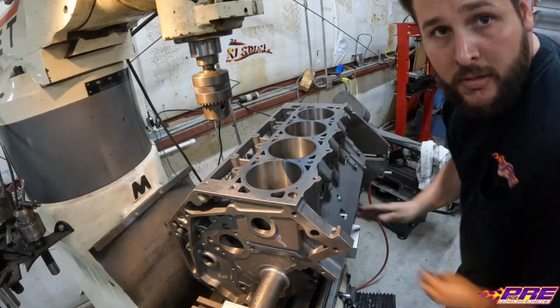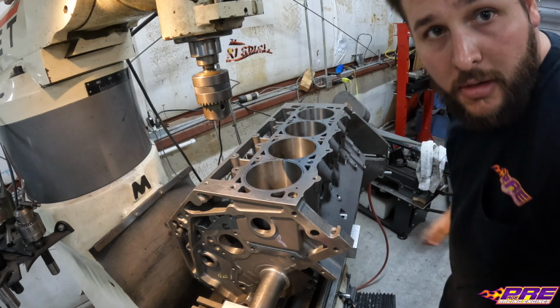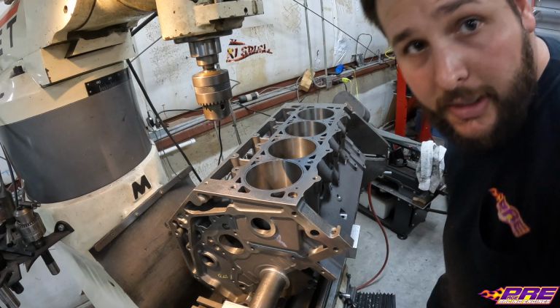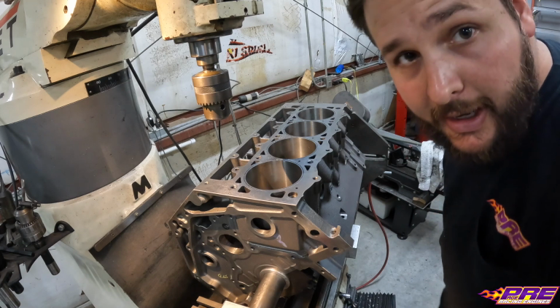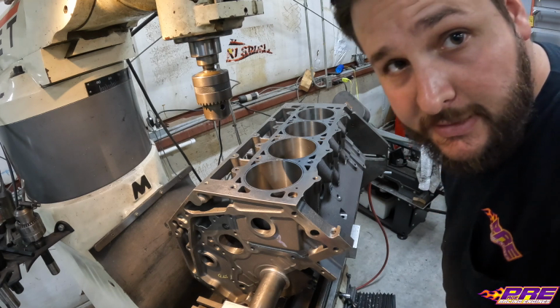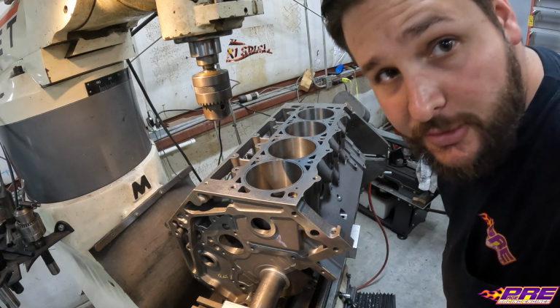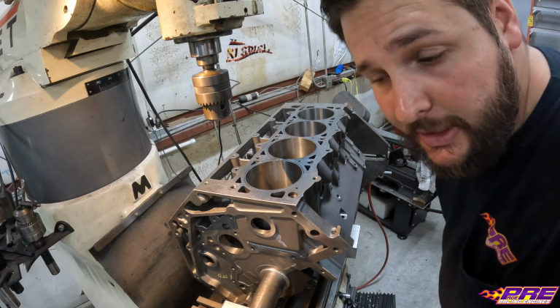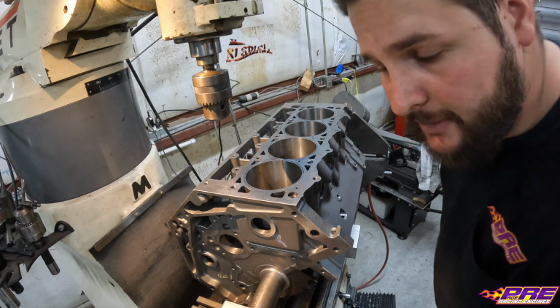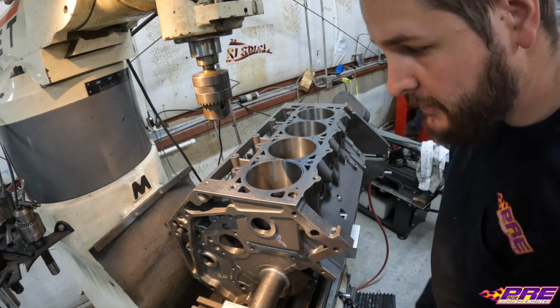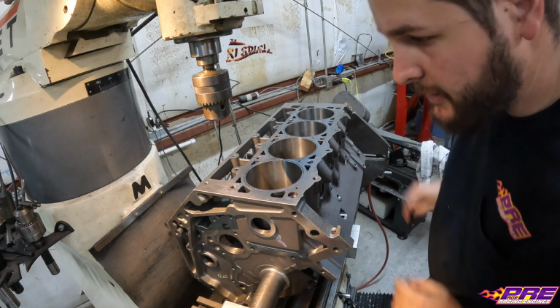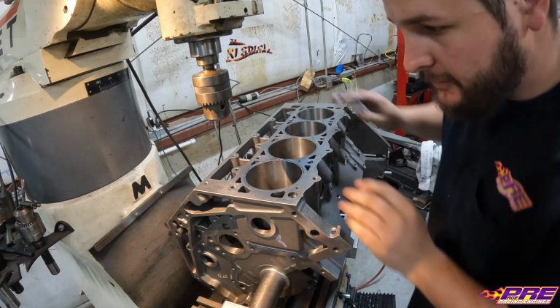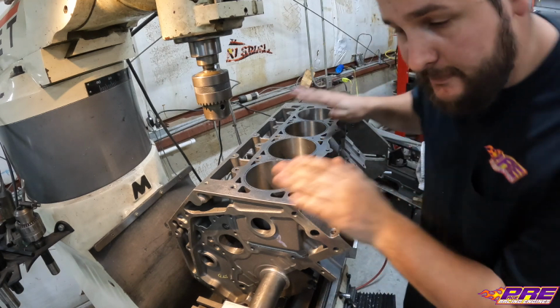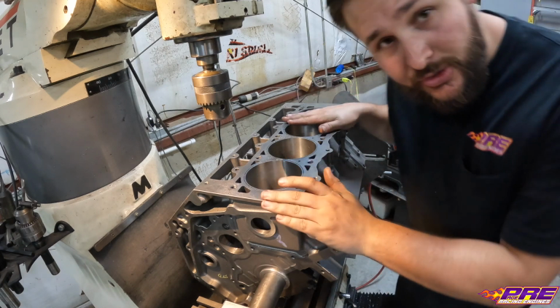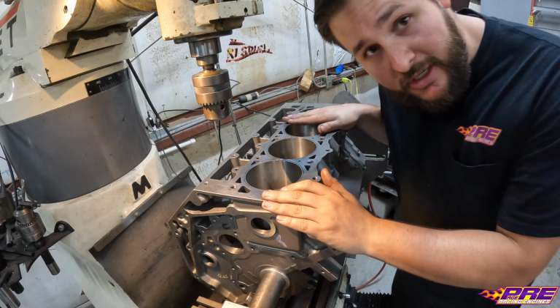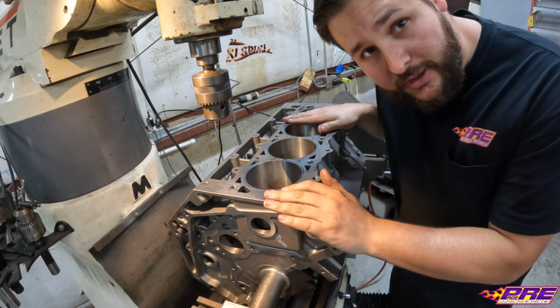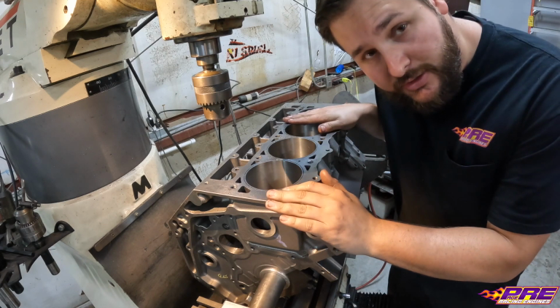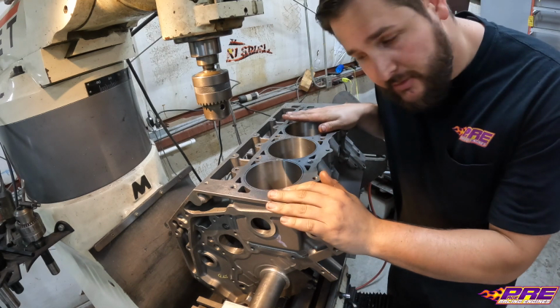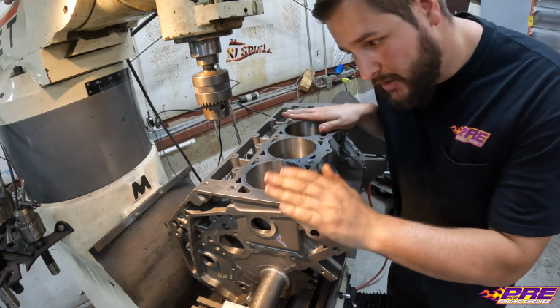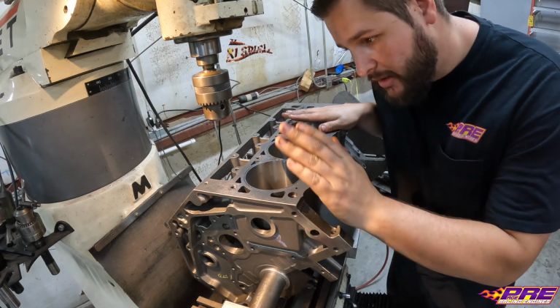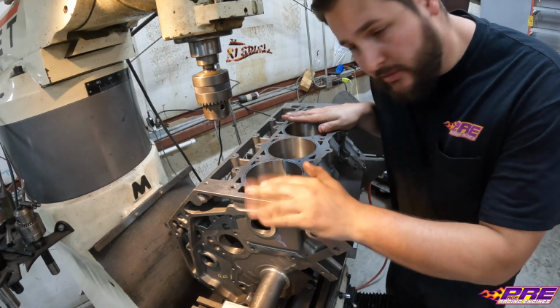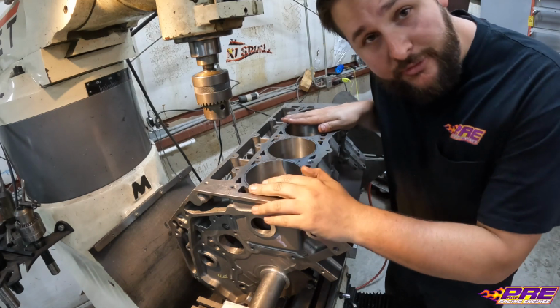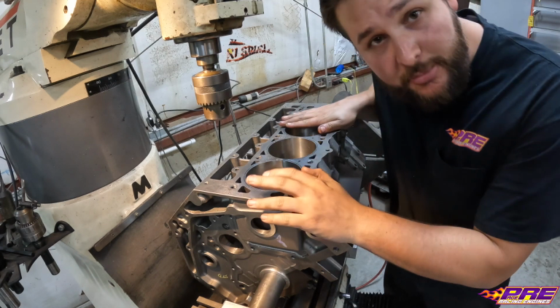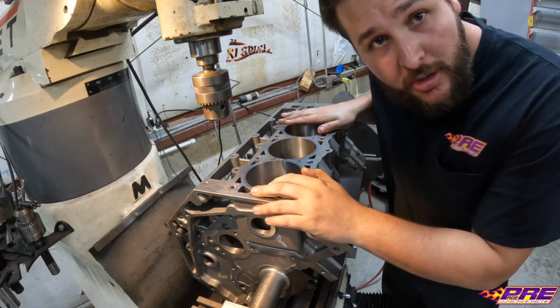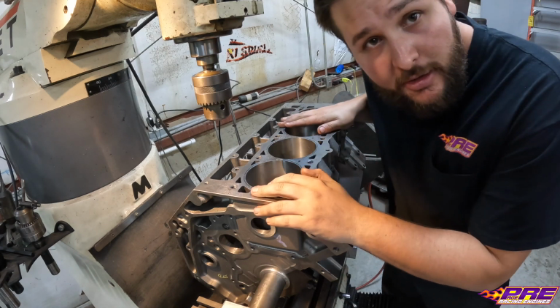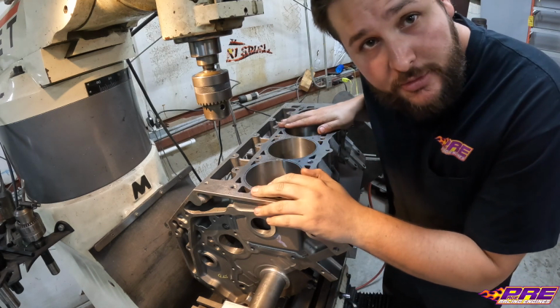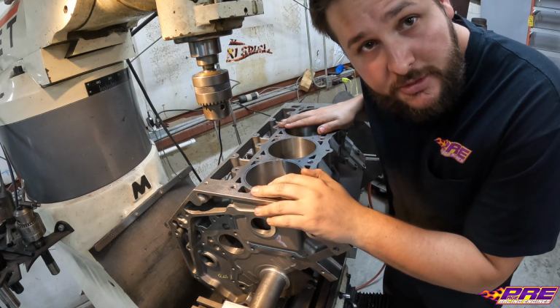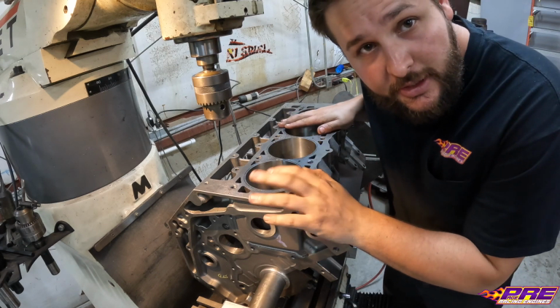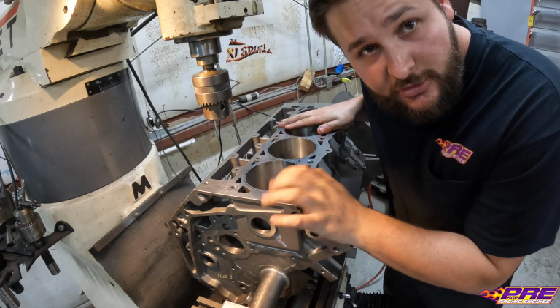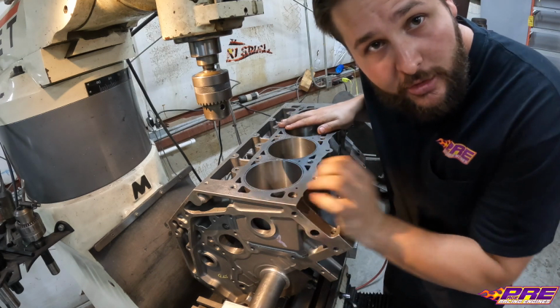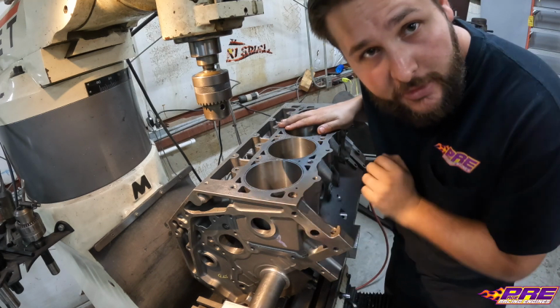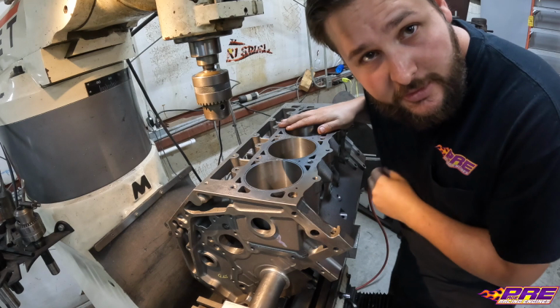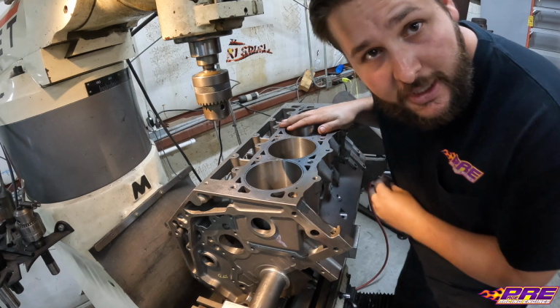All right guys, so we got the first side finished. We're going to flip the block over and get started on the other side.